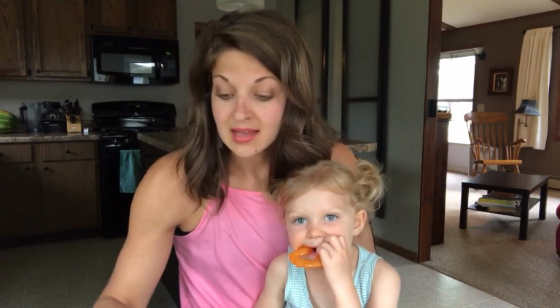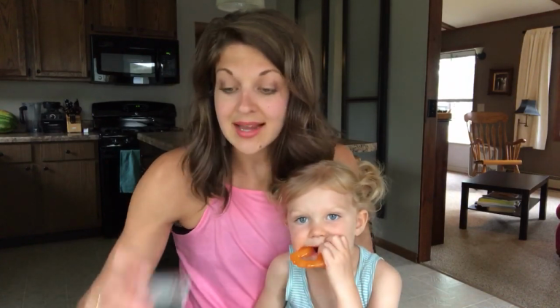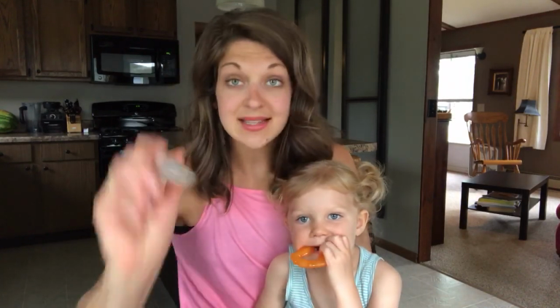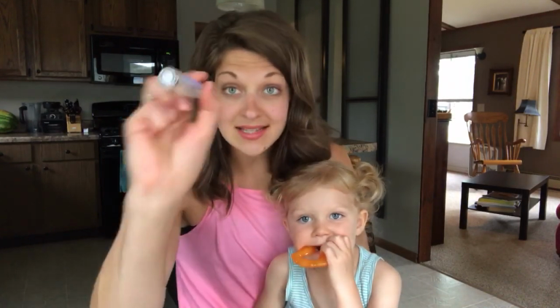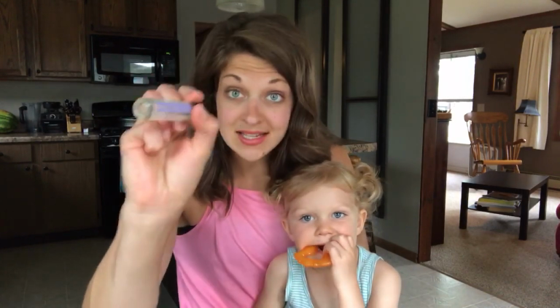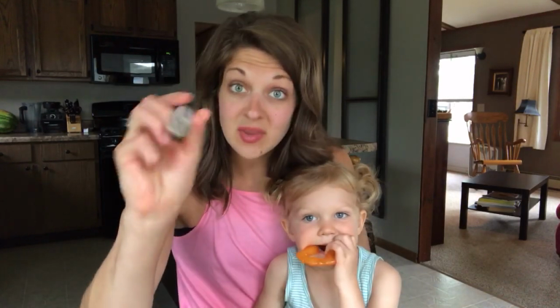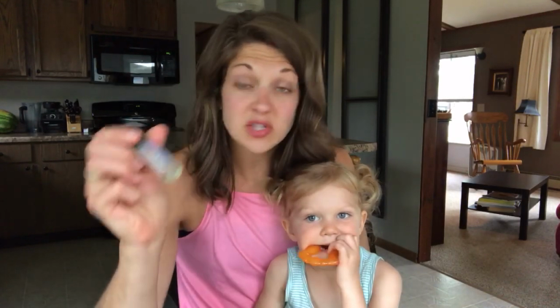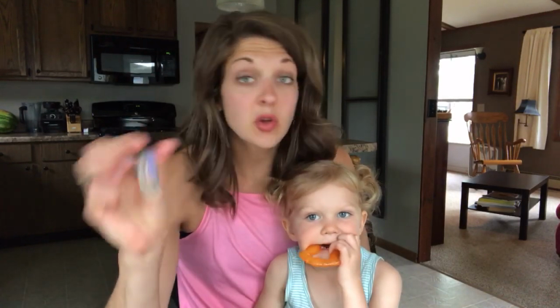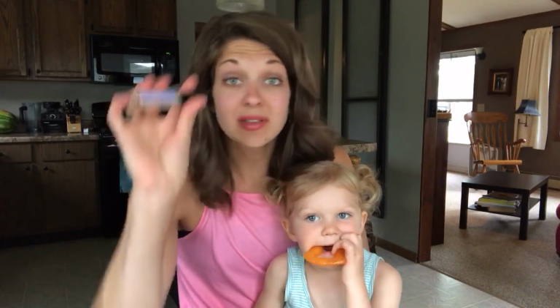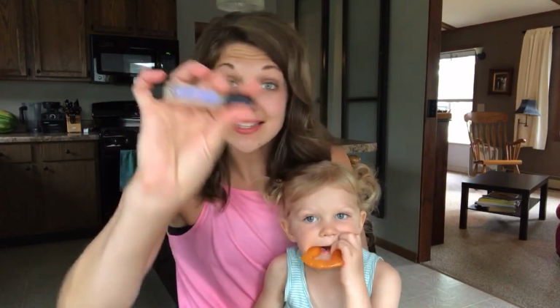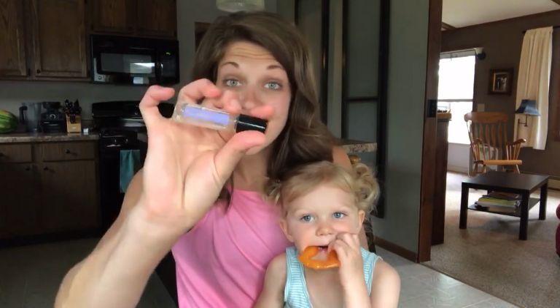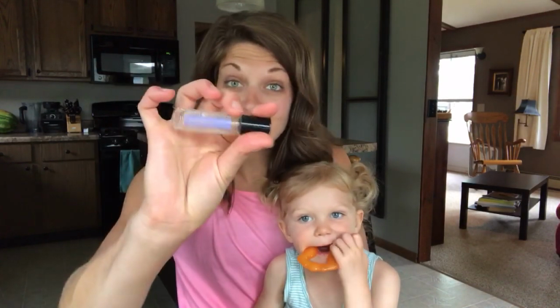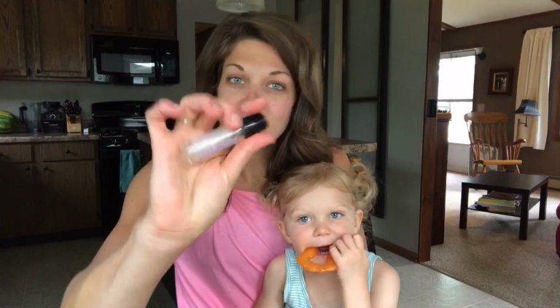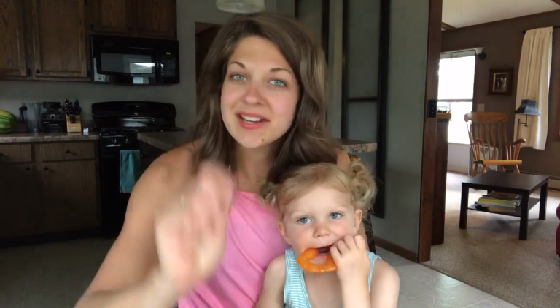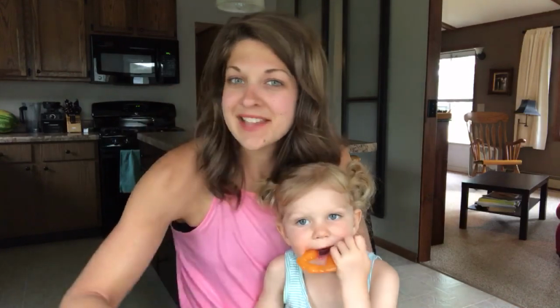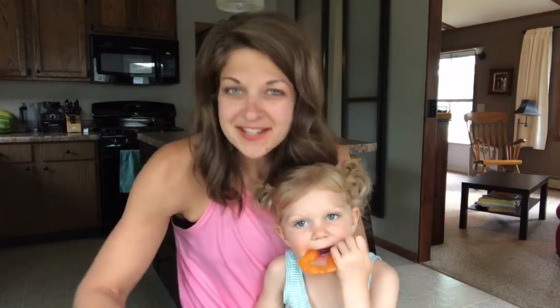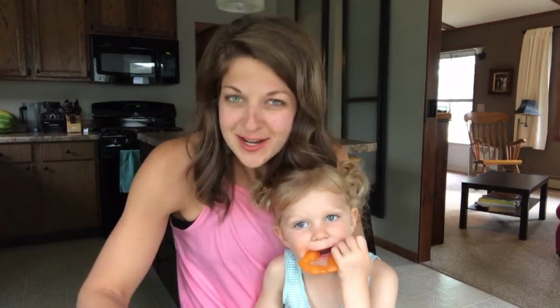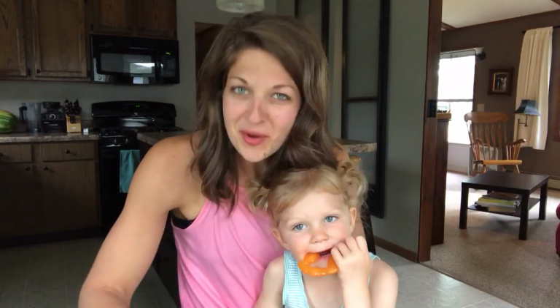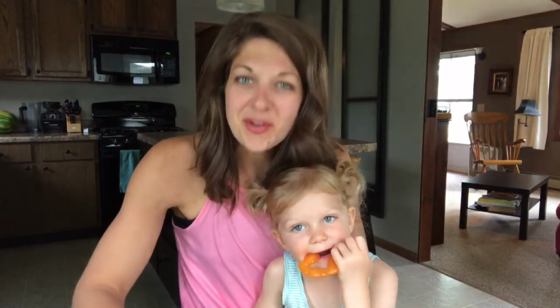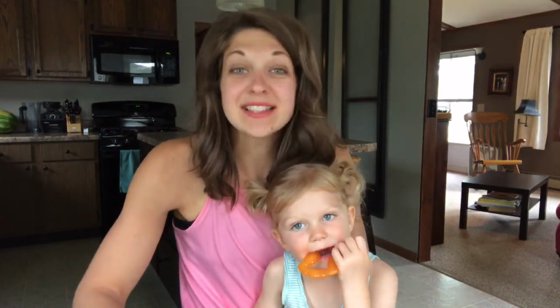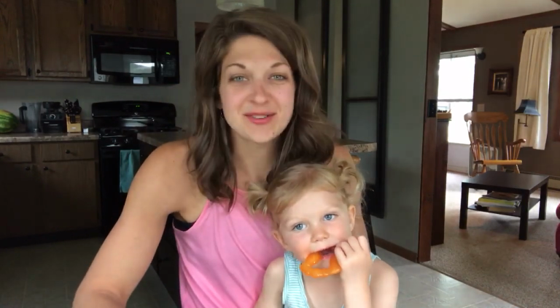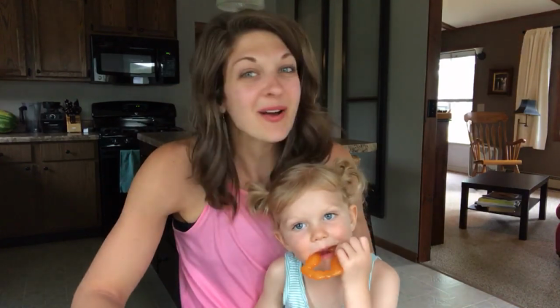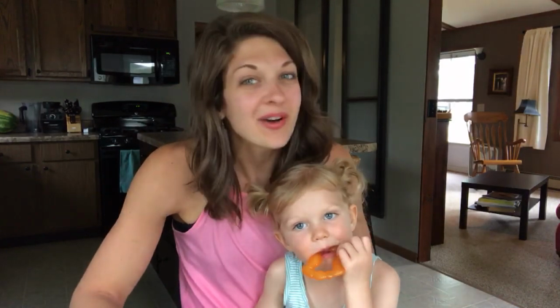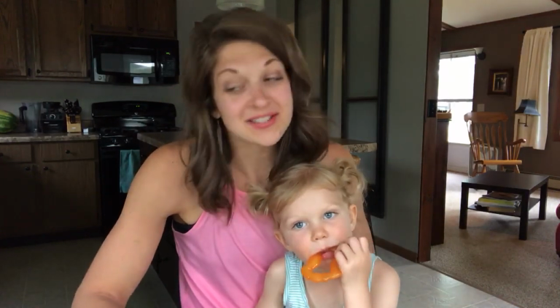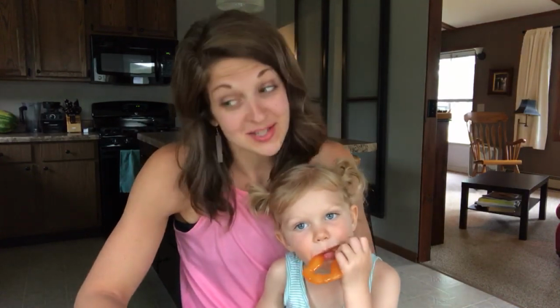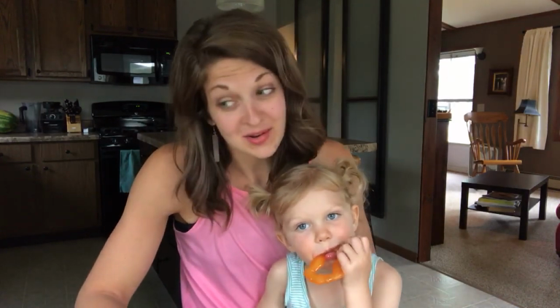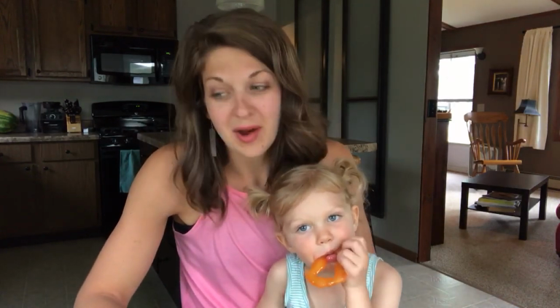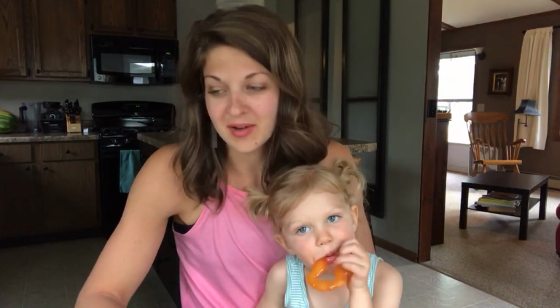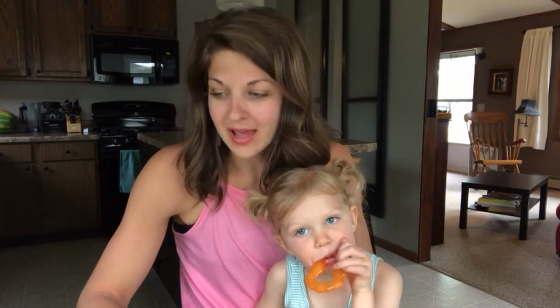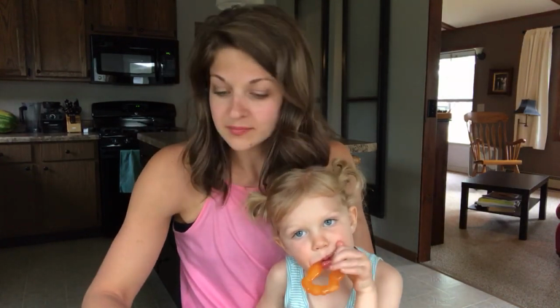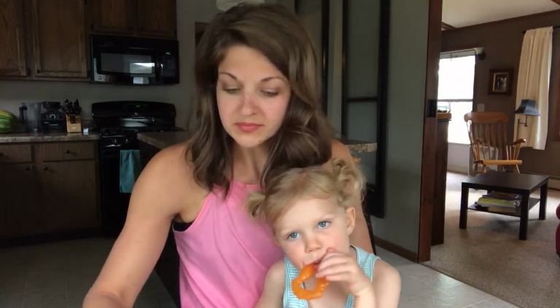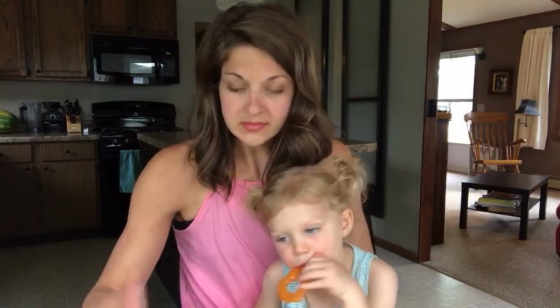It does come in this roller. This is not diluted — it's not a touch roller. It's straight oil, just so you know.